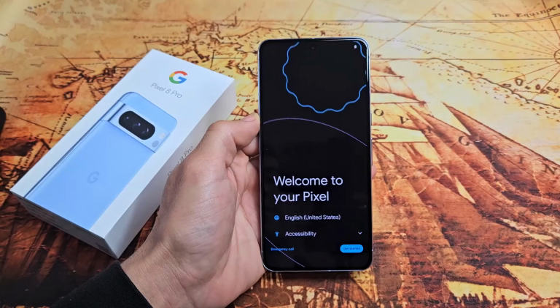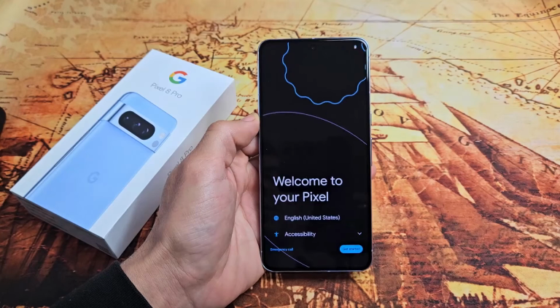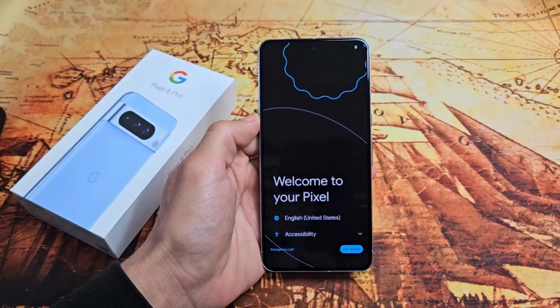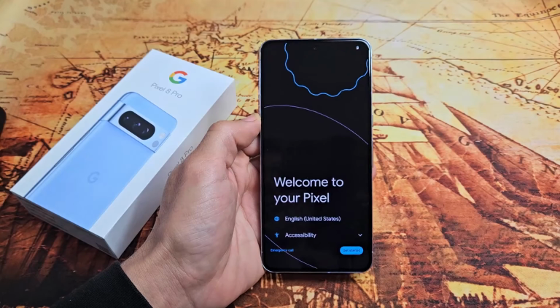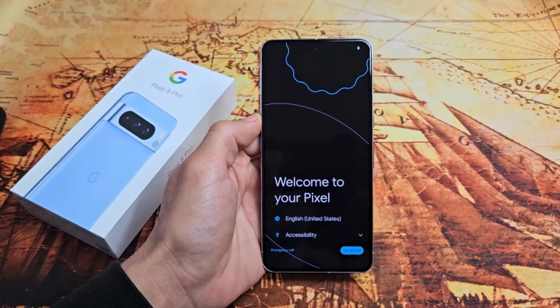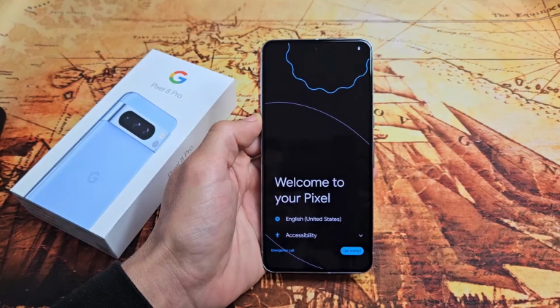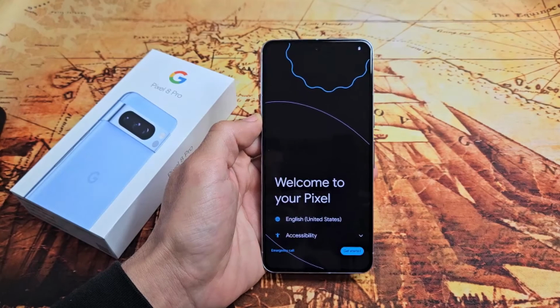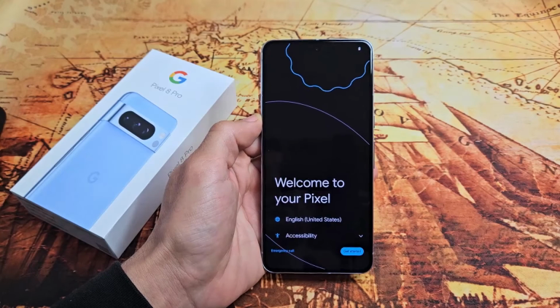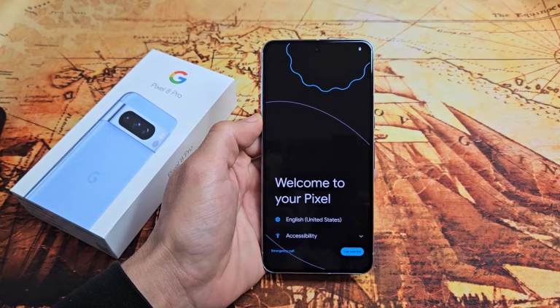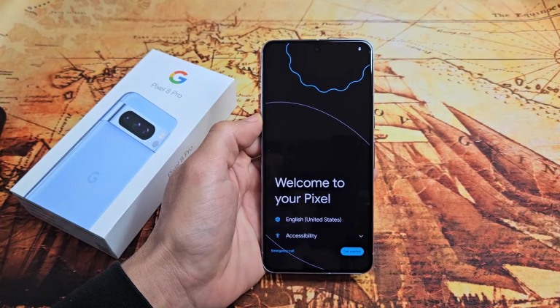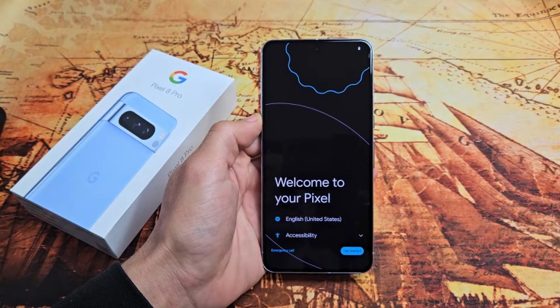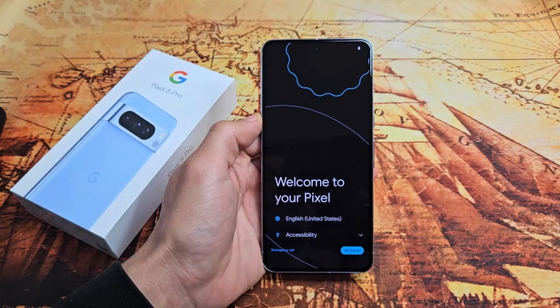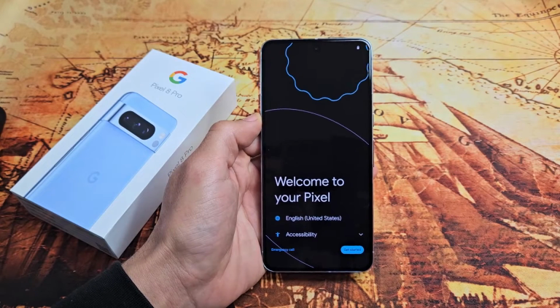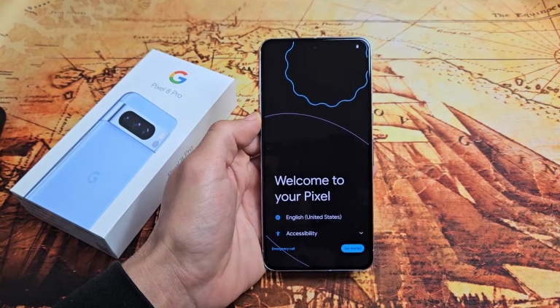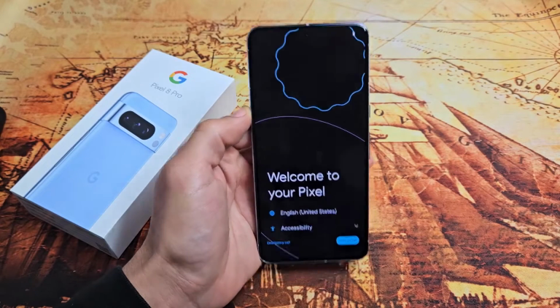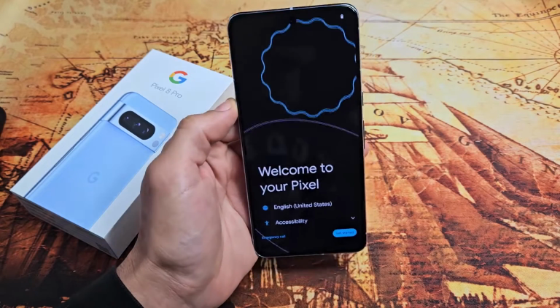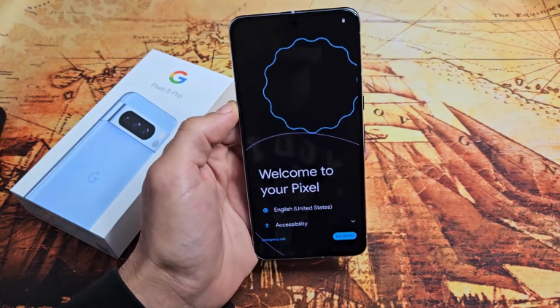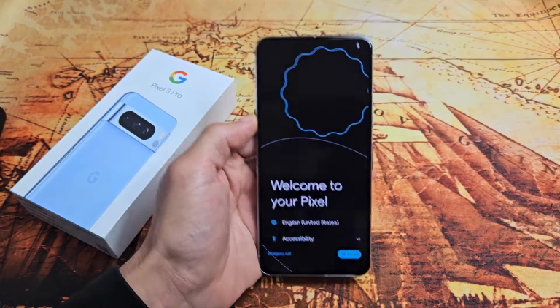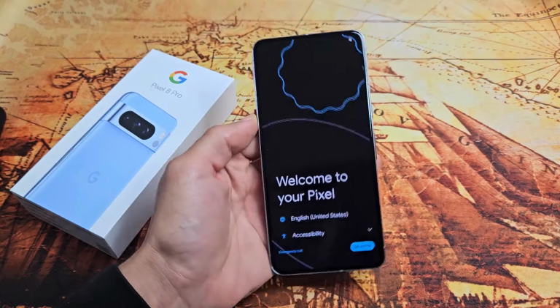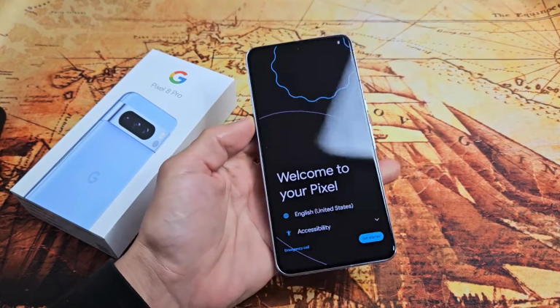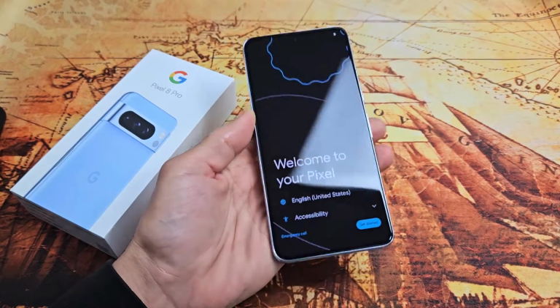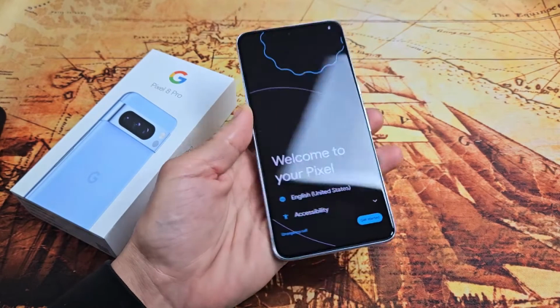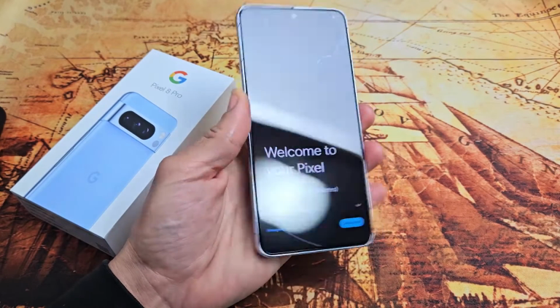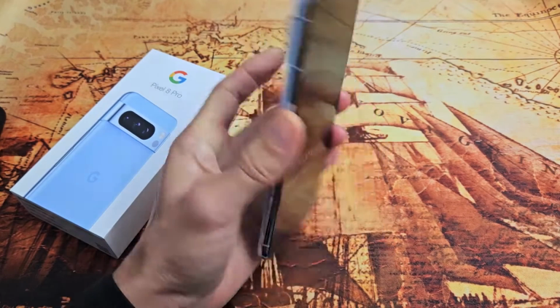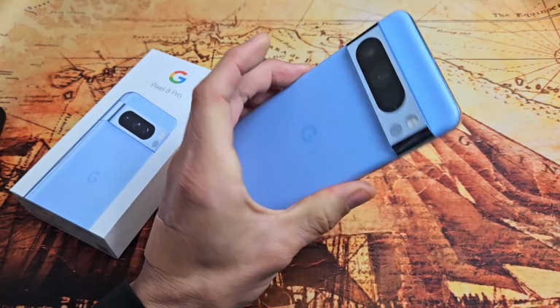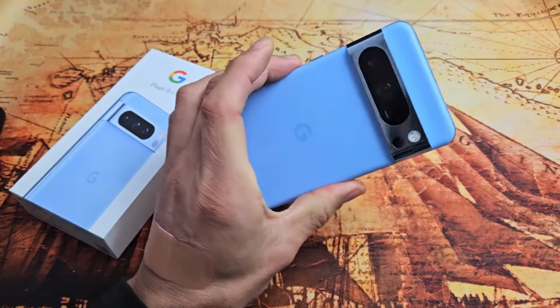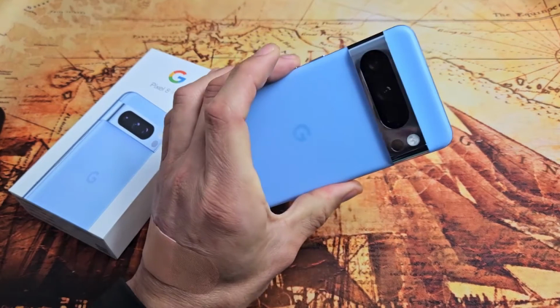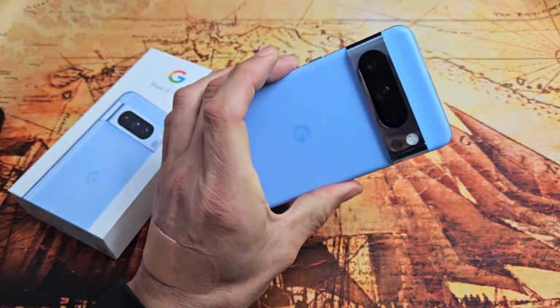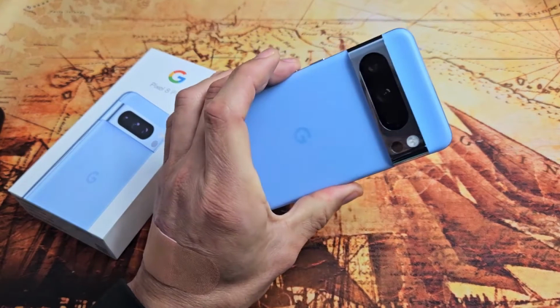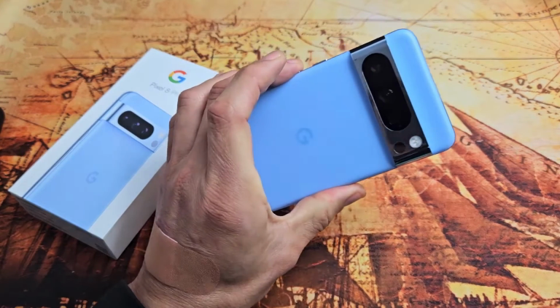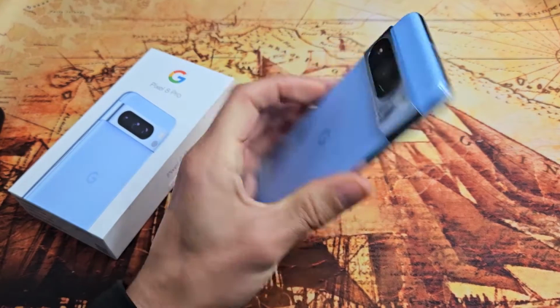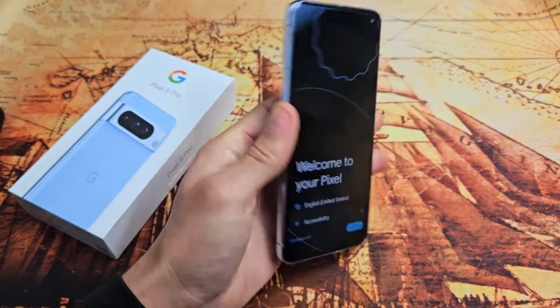Here's the Google Pixel 8 Pro. I'm going to show you how to set this up step by step.